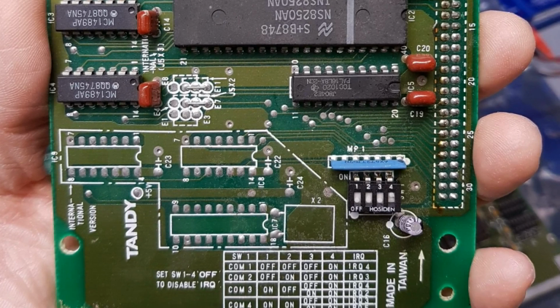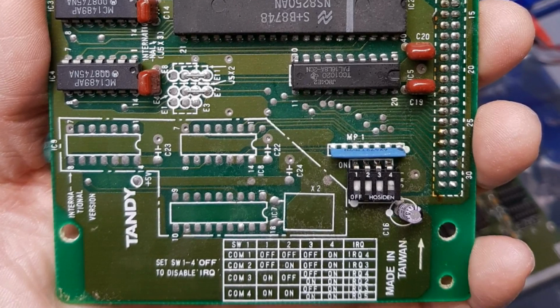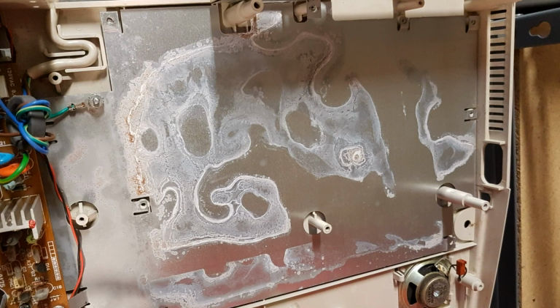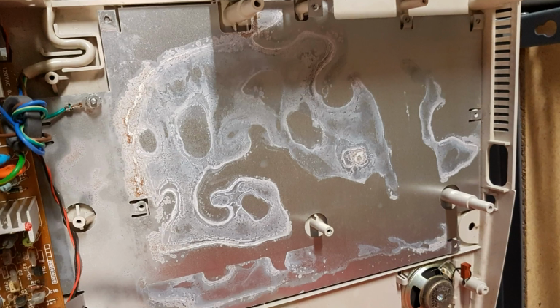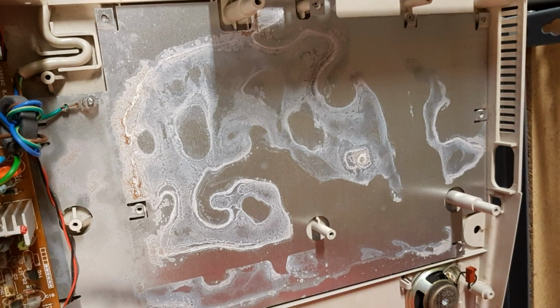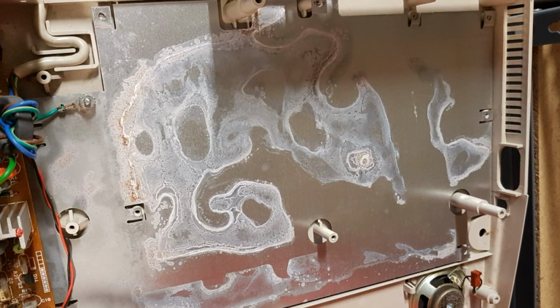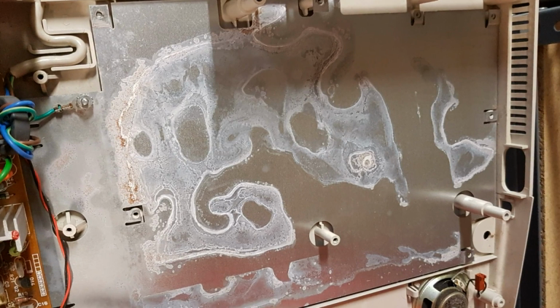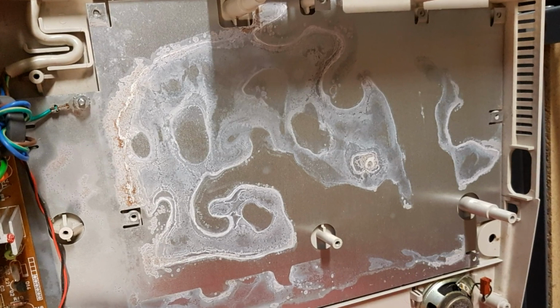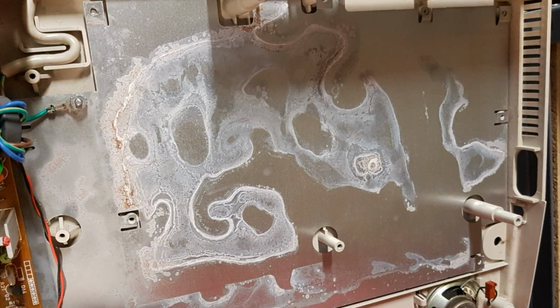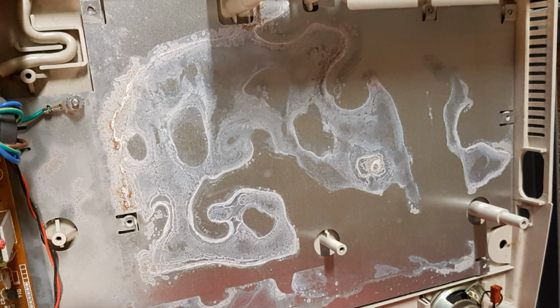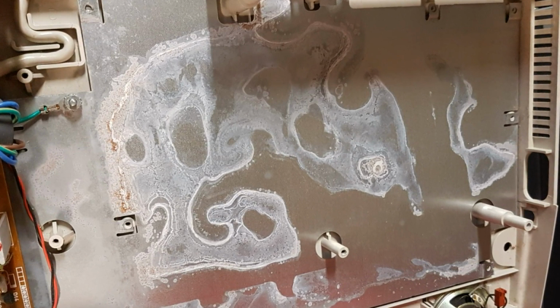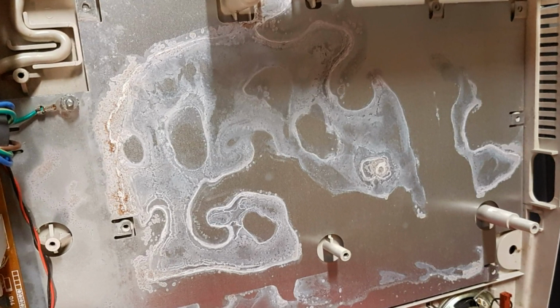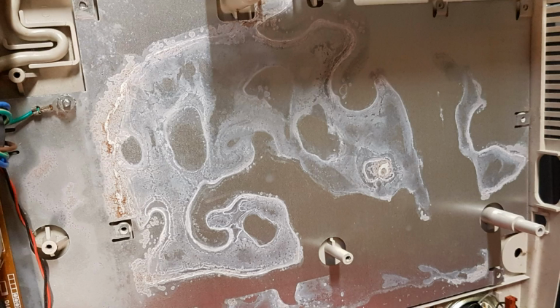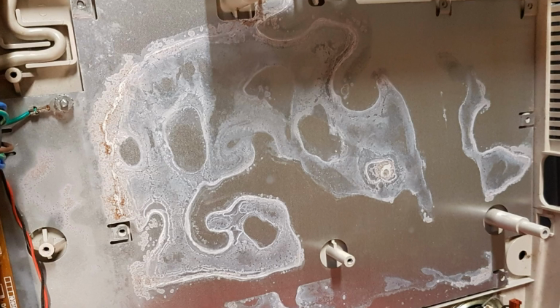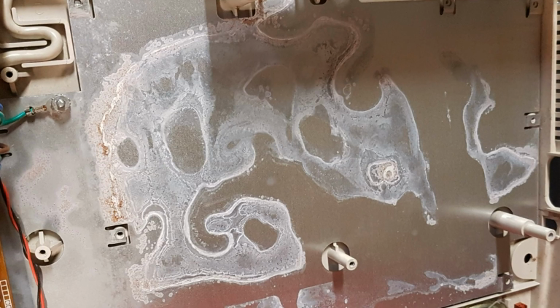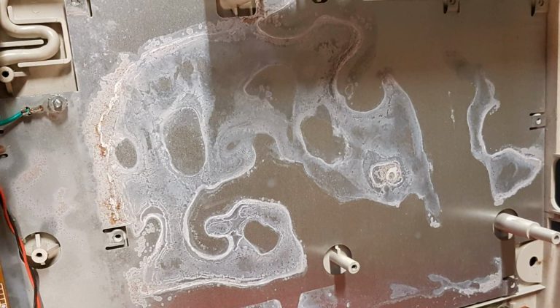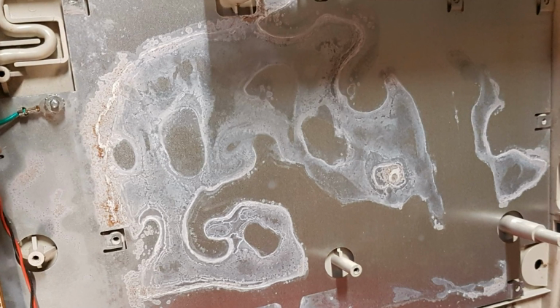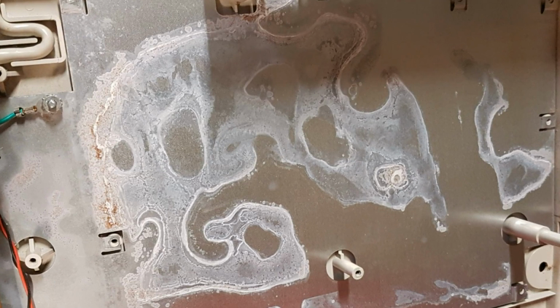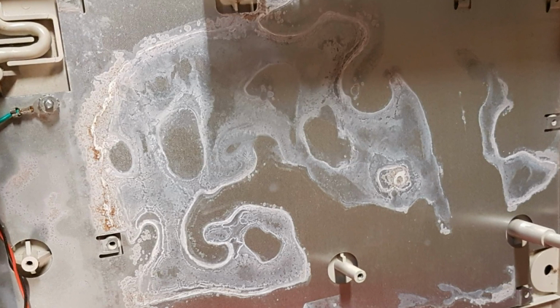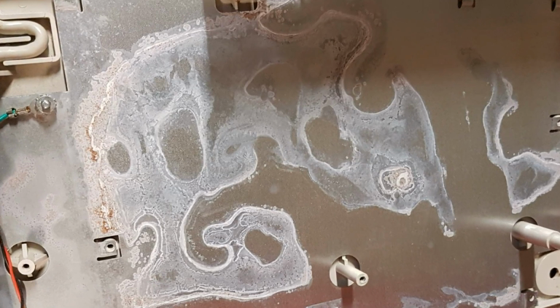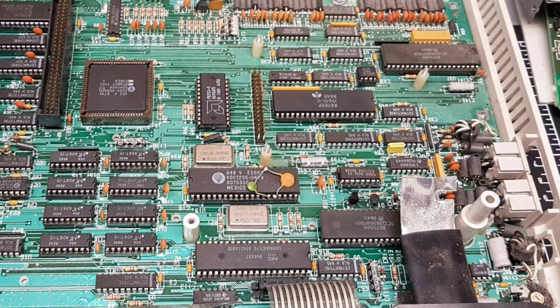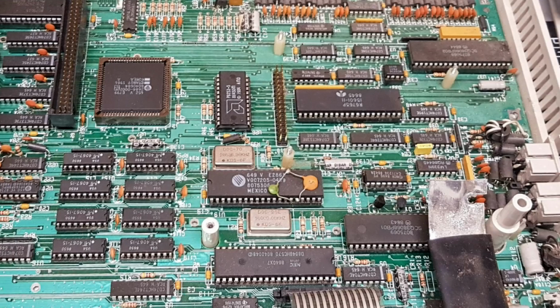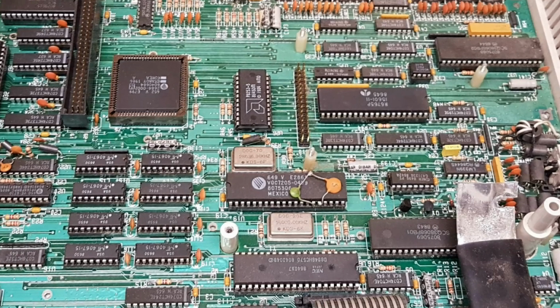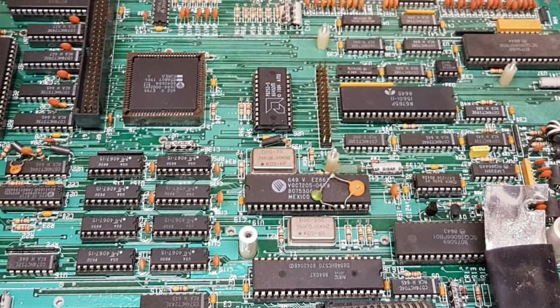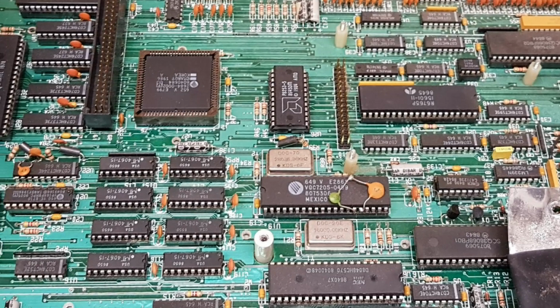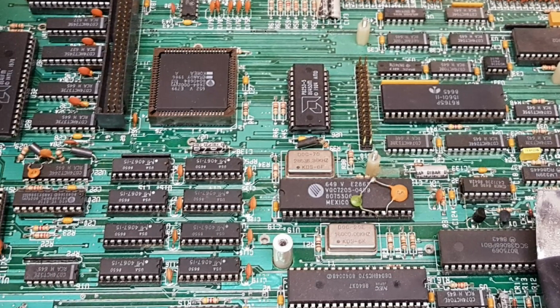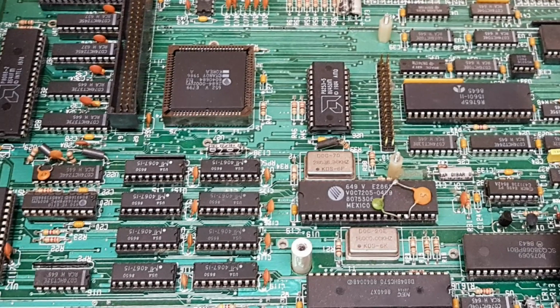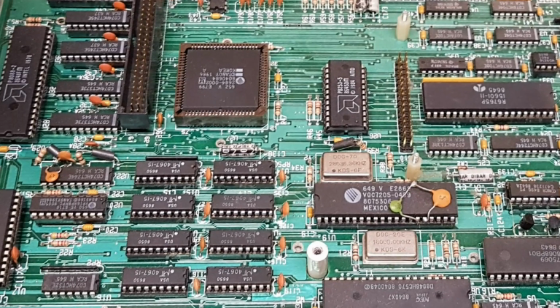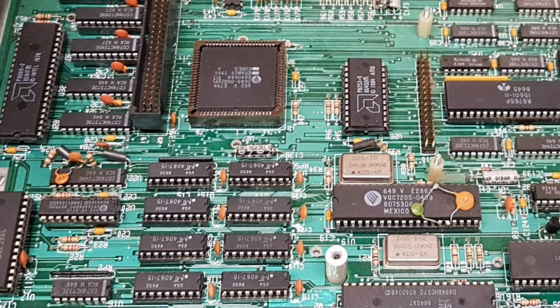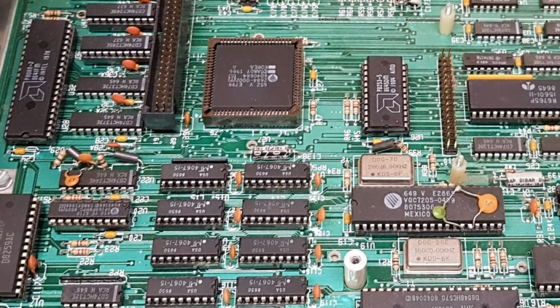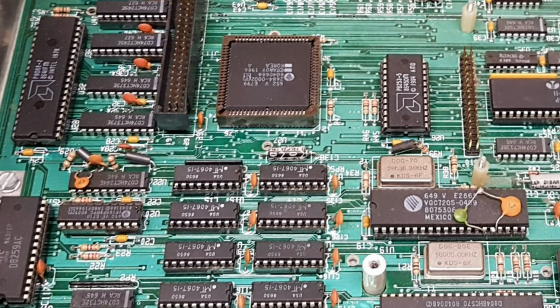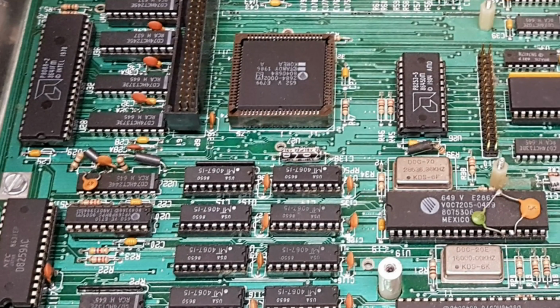Removing the motherboard revealed that there was some water in this machine at one point, but there were no obvious signs of corrosion on the board.